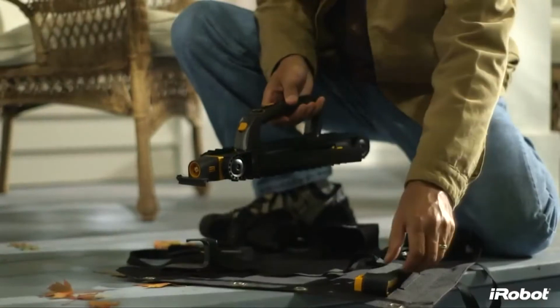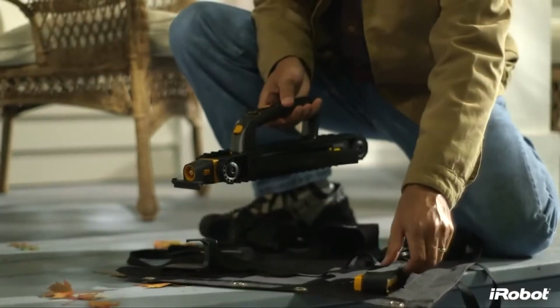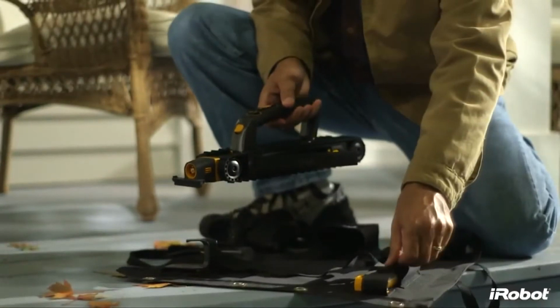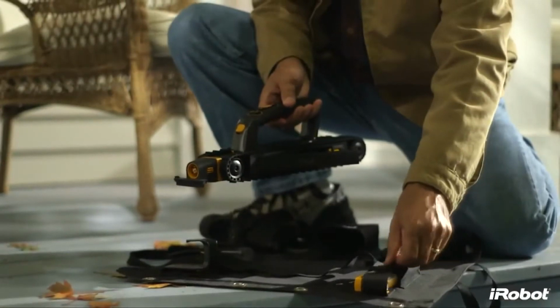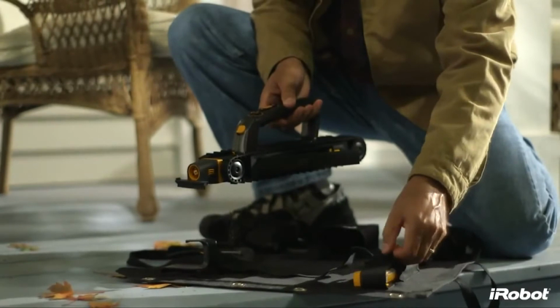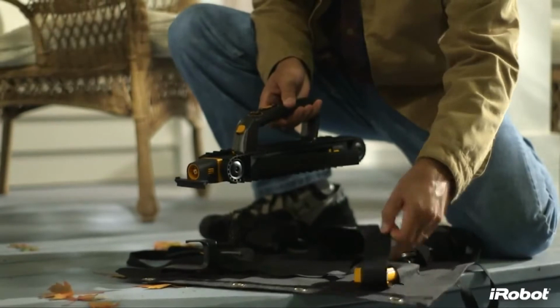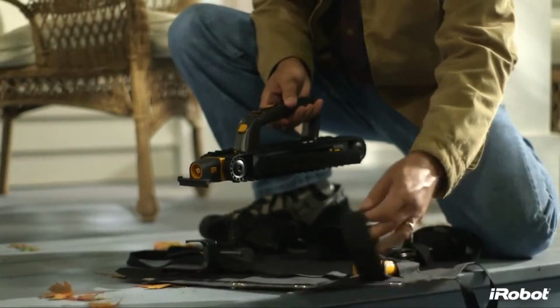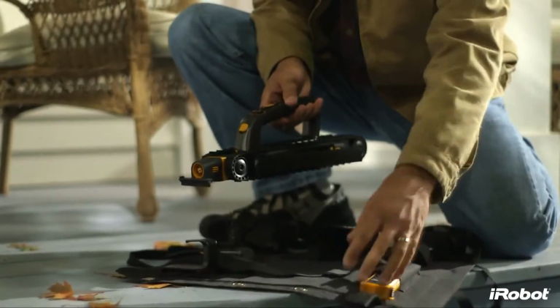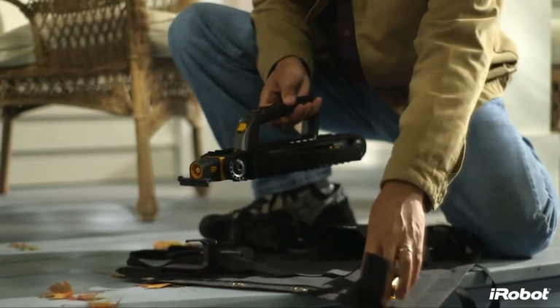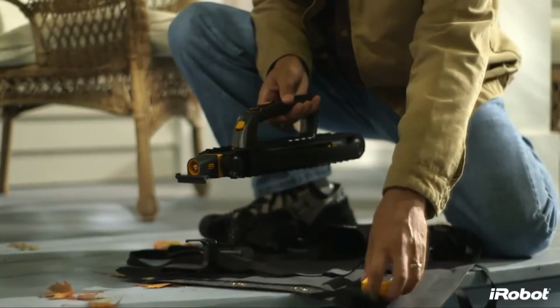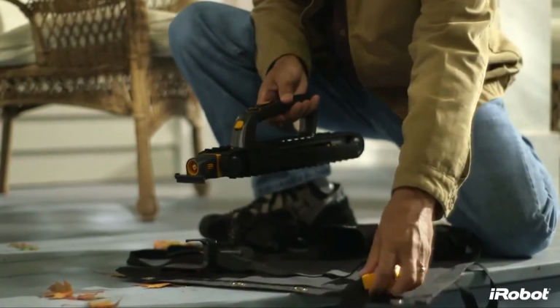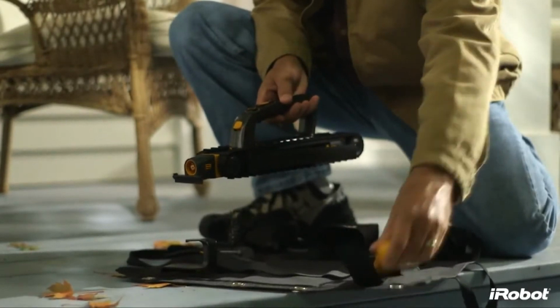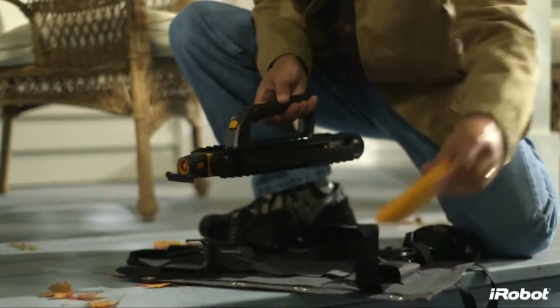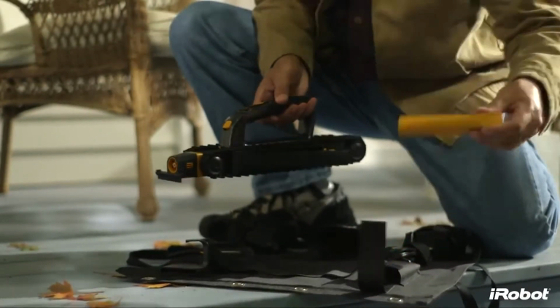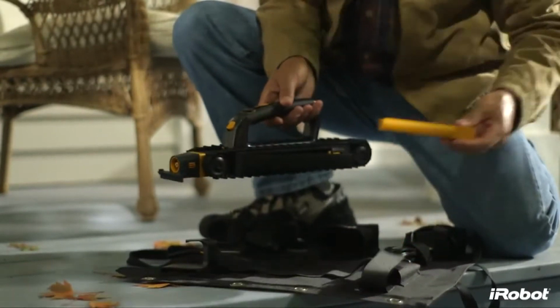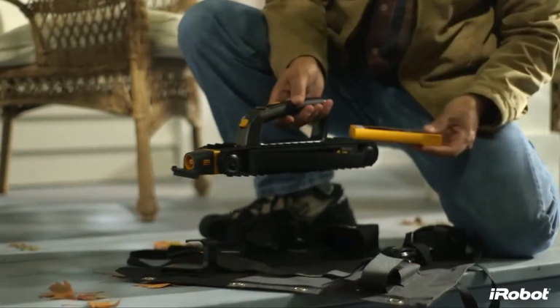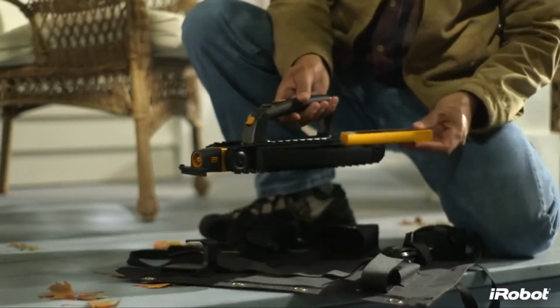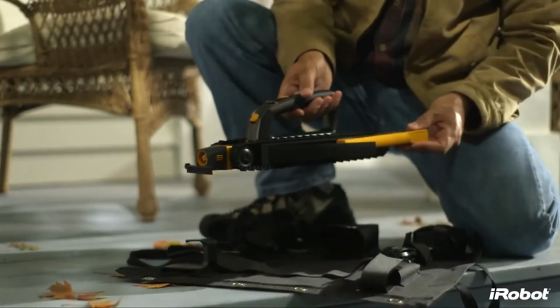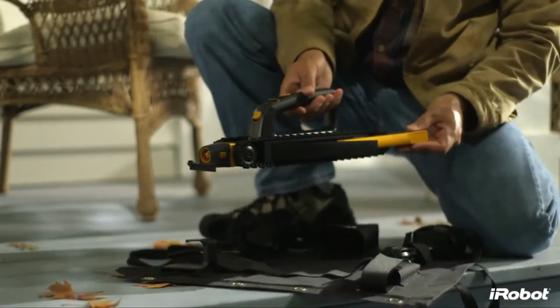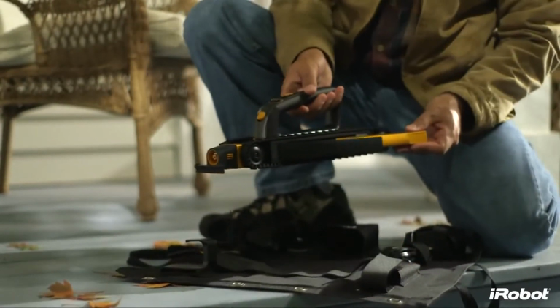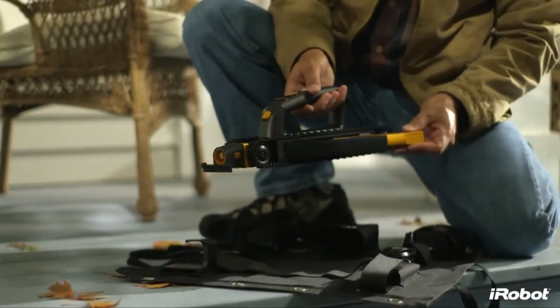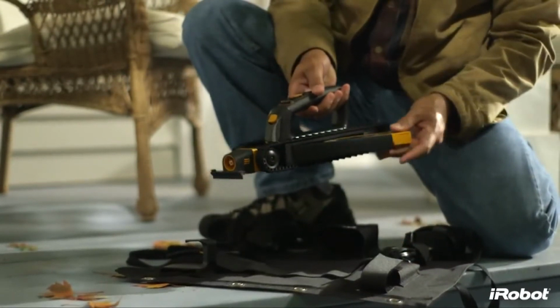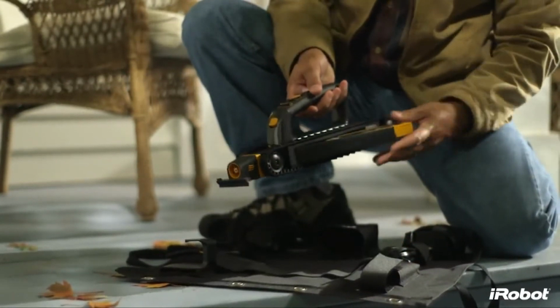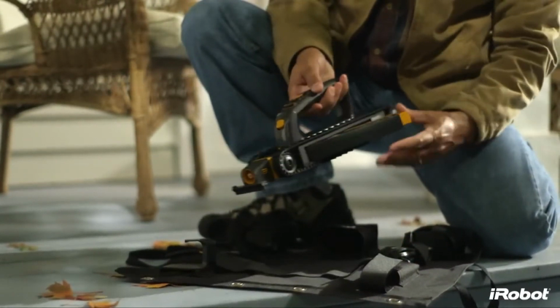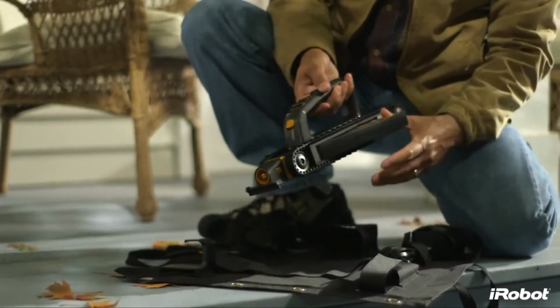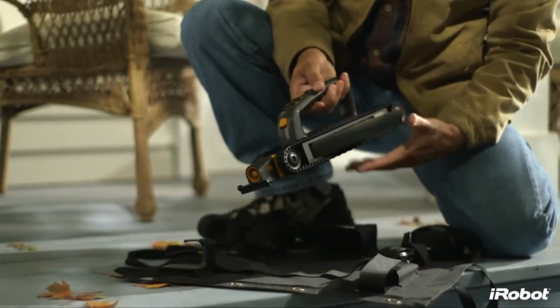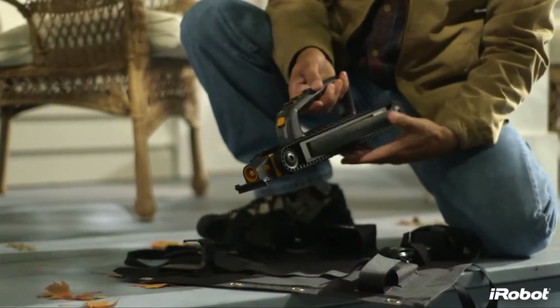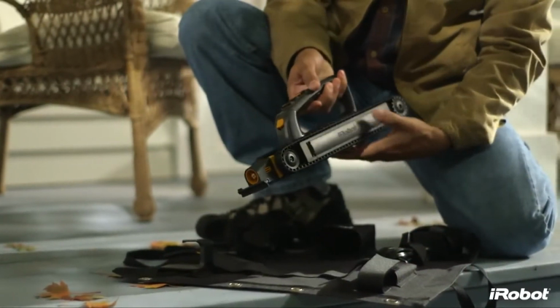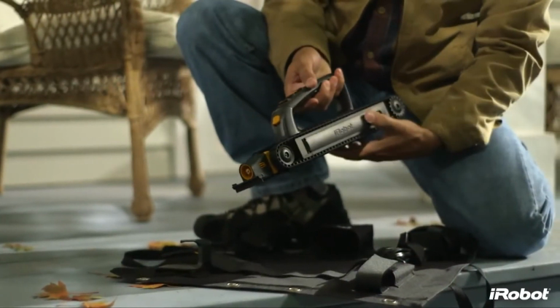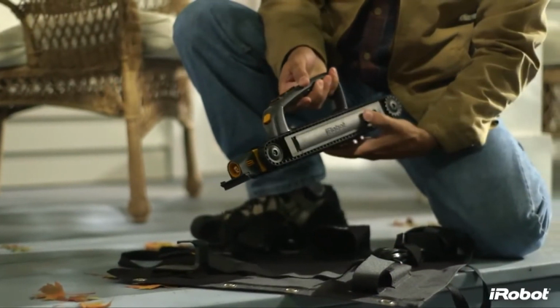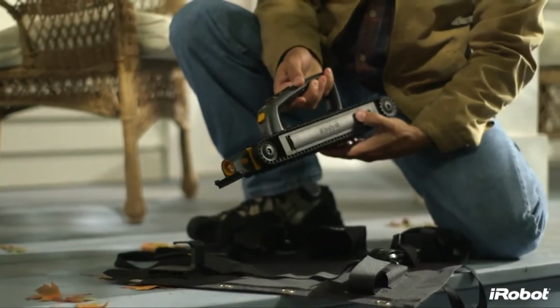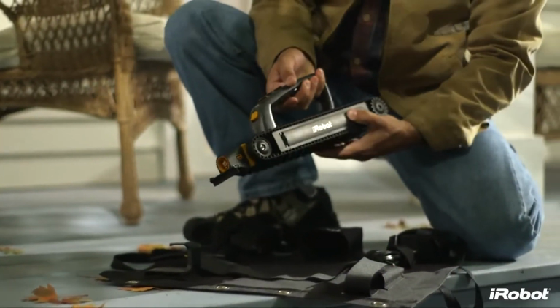Looj gets its power from a long-lasting lithium-ion battery, giving it the muscle needed to handle your gutters.